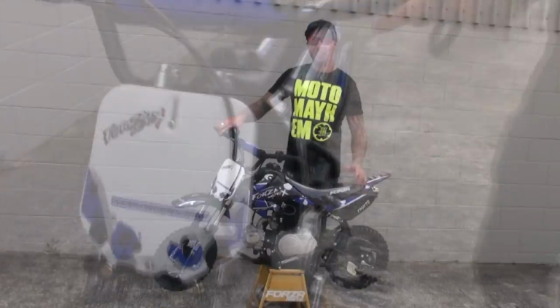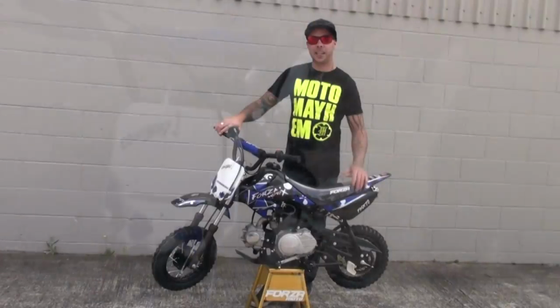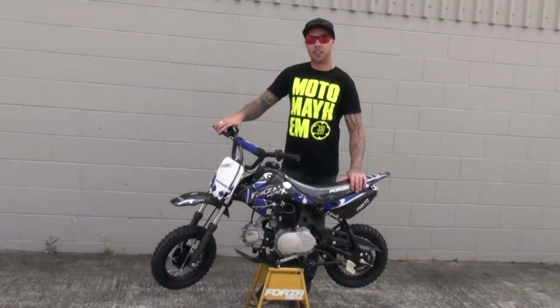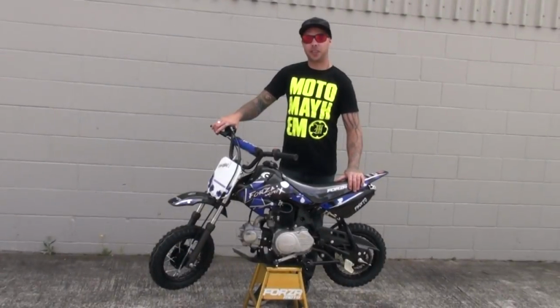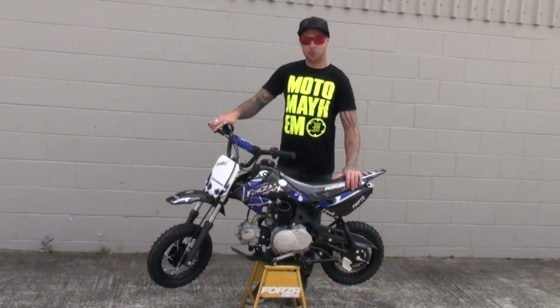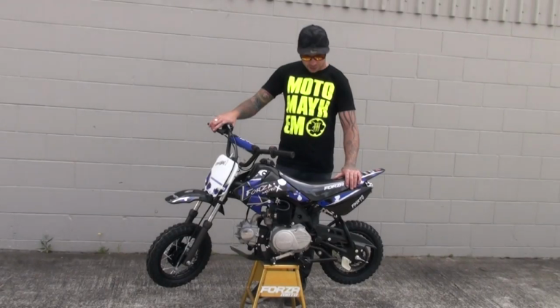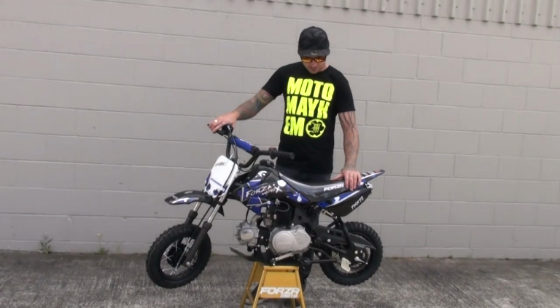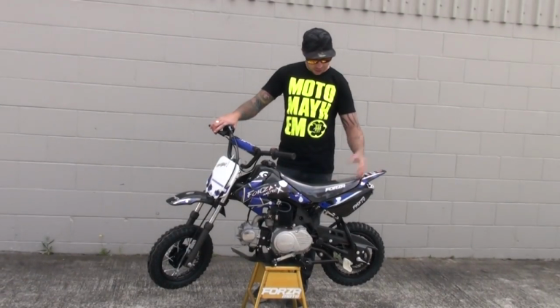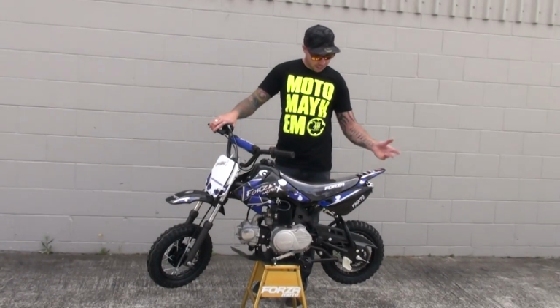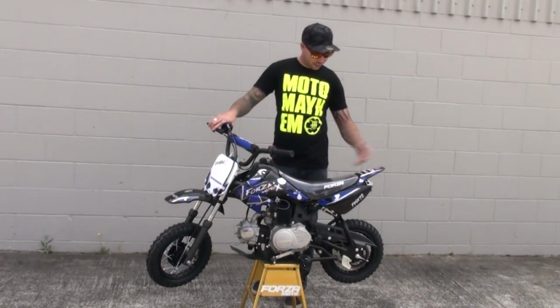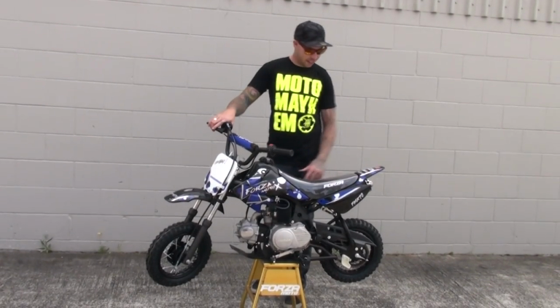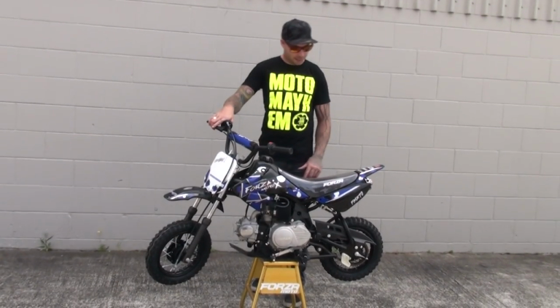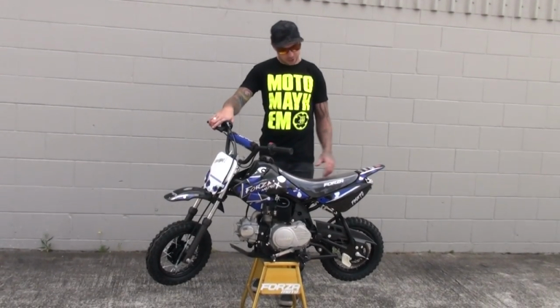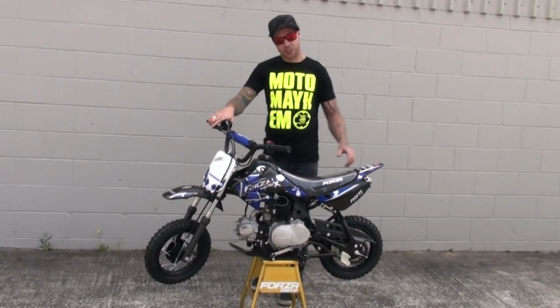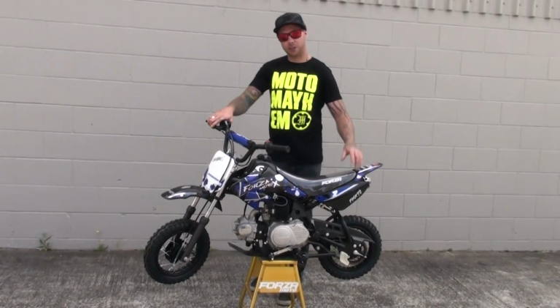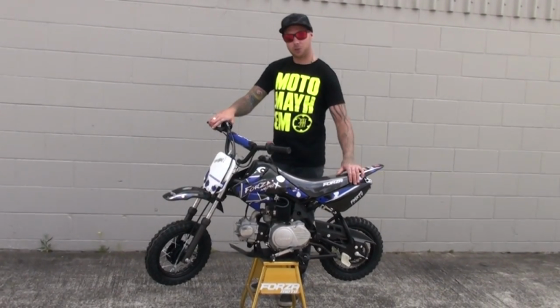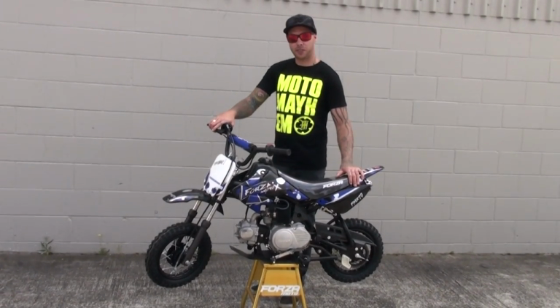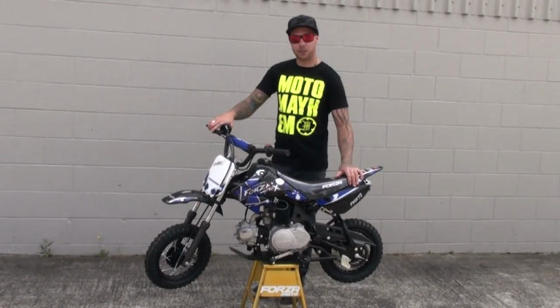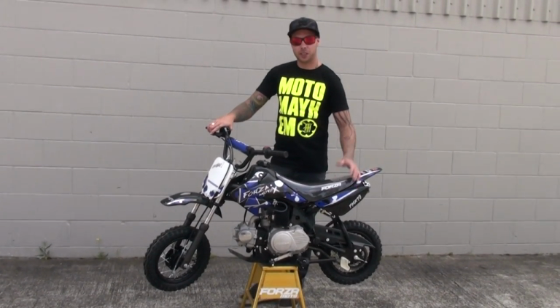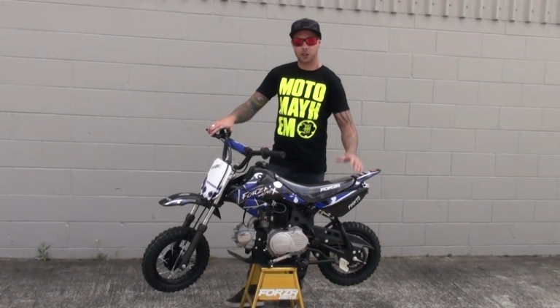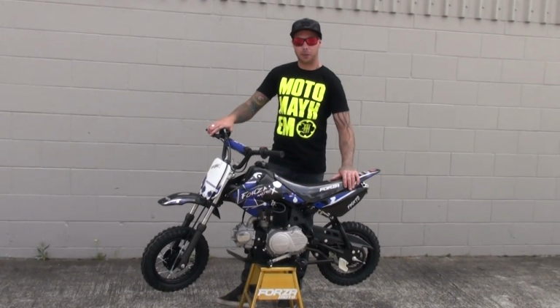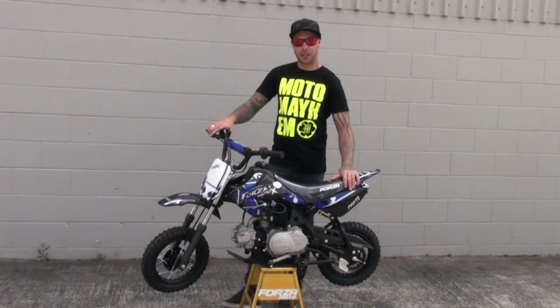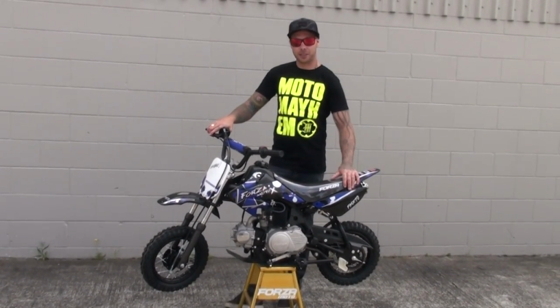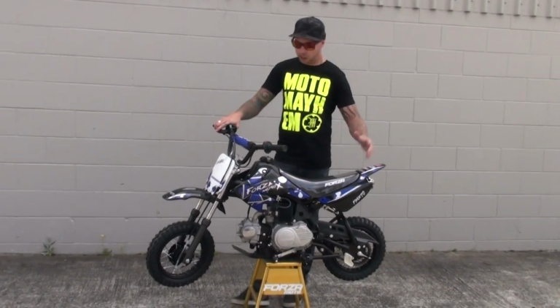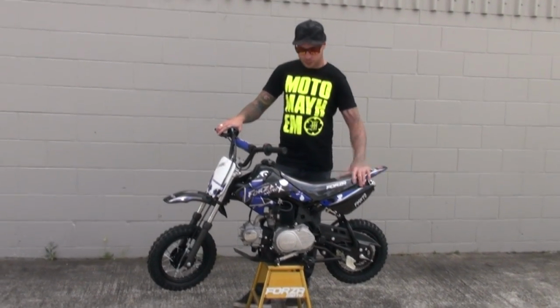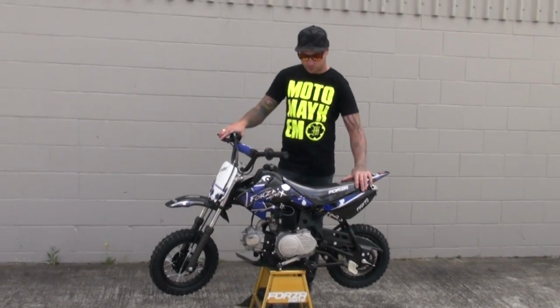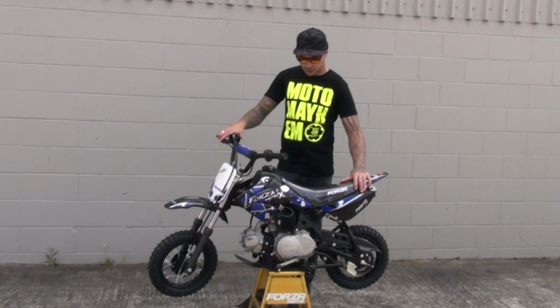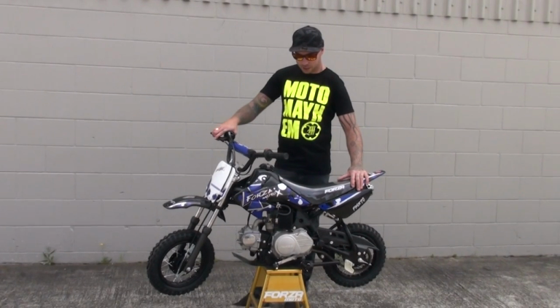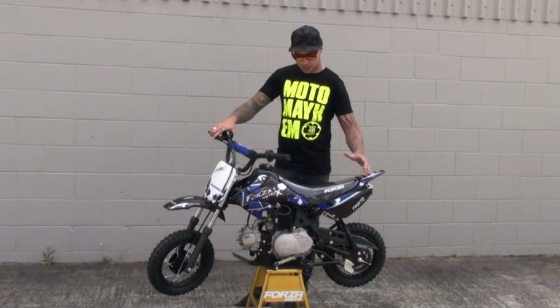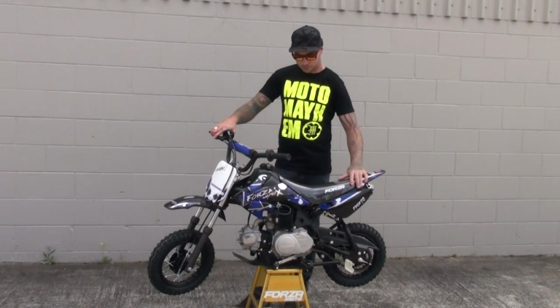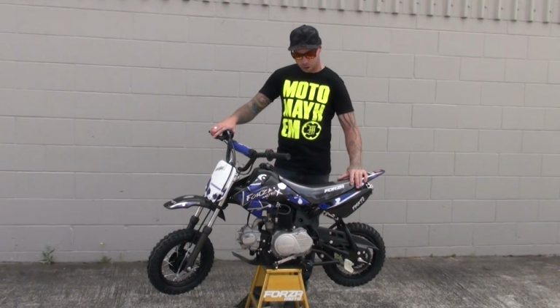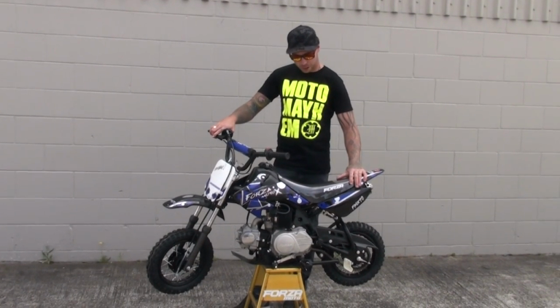The age range for the FMX 70 is 6 years old to 12 years old. Great marketing, great value for money. Top bike.